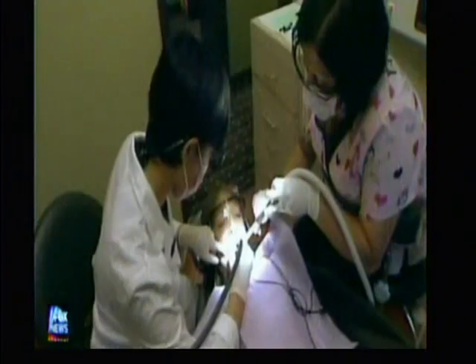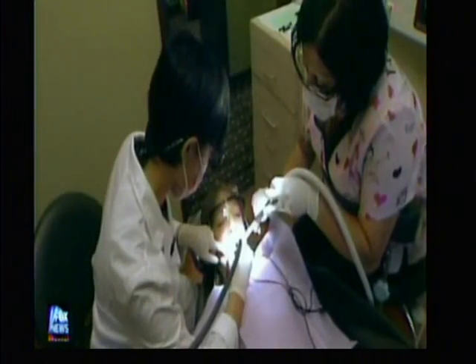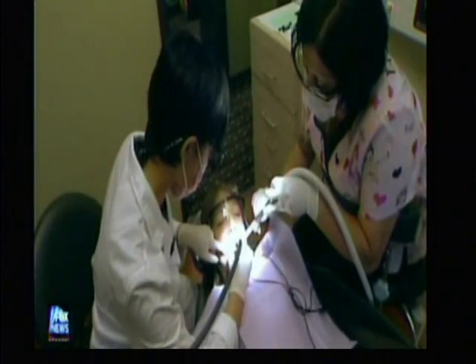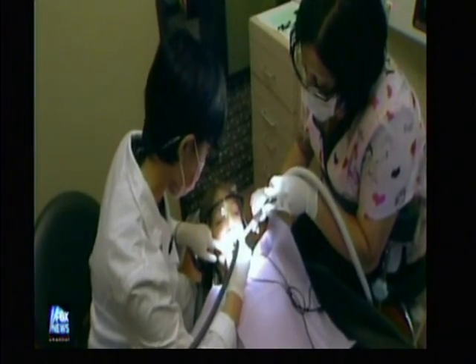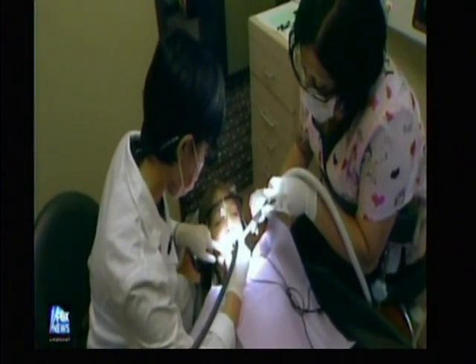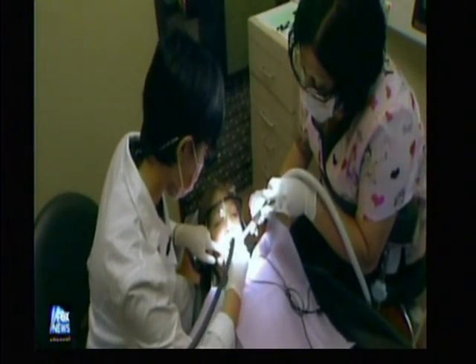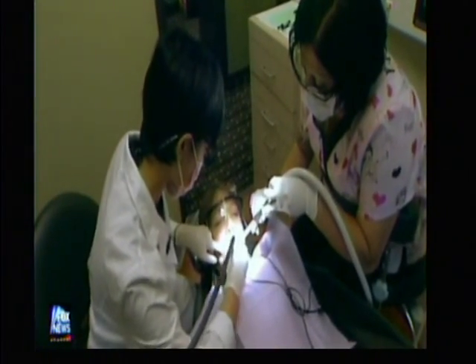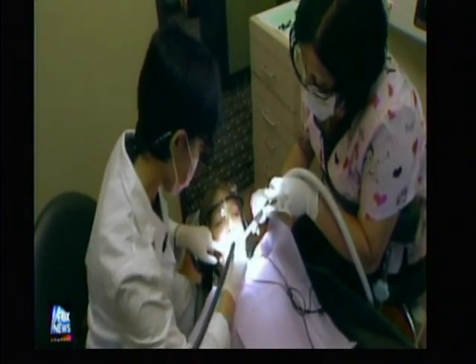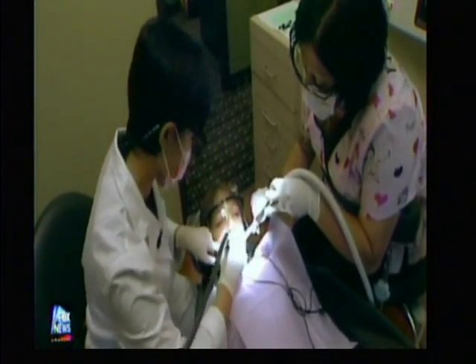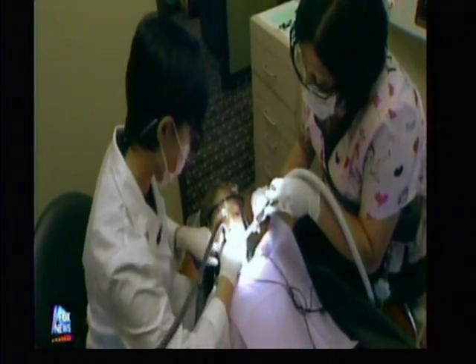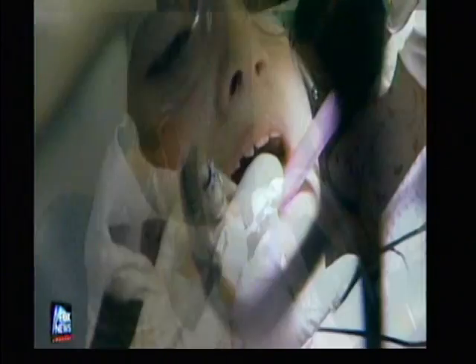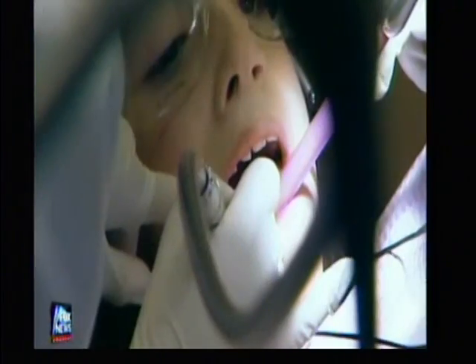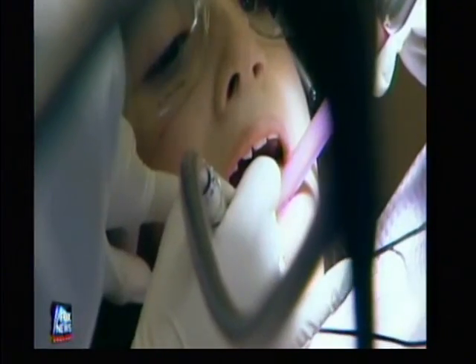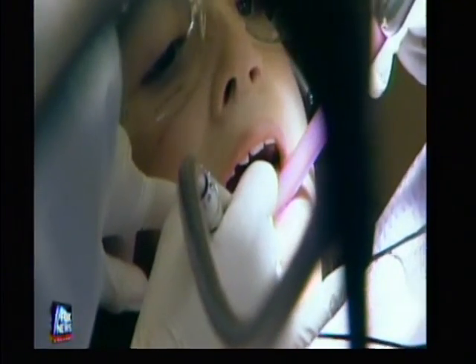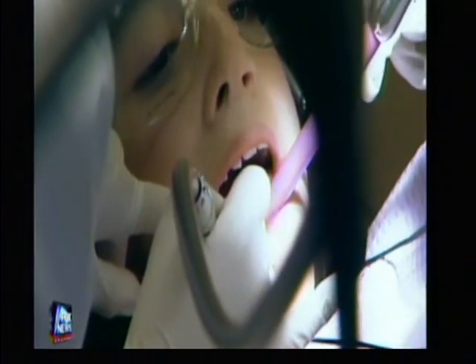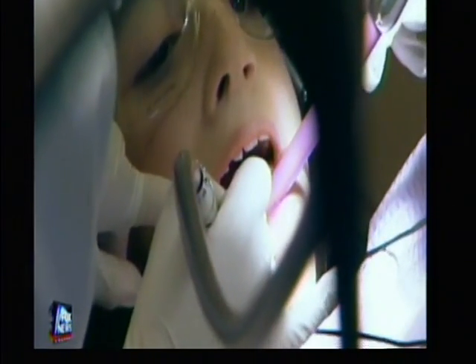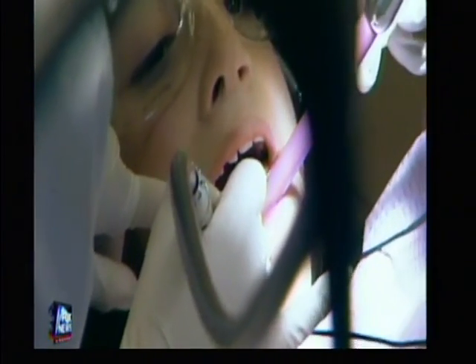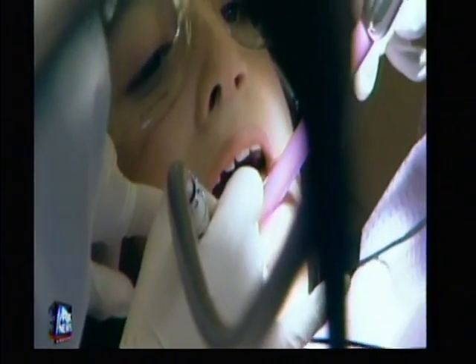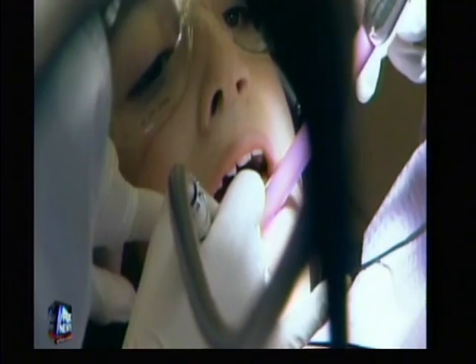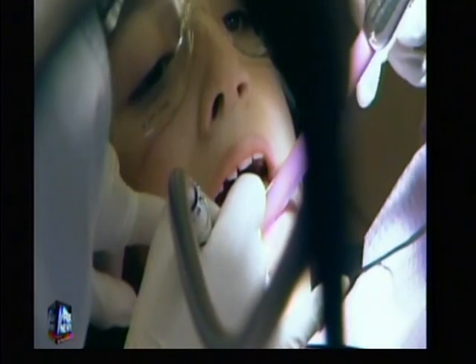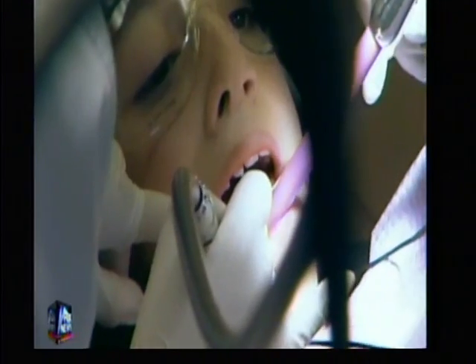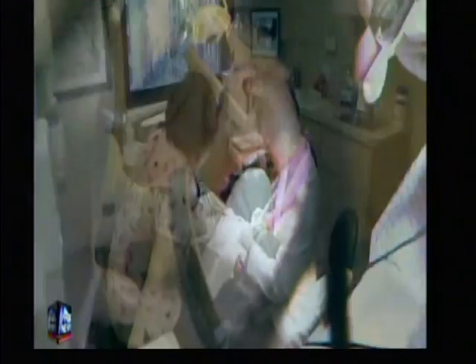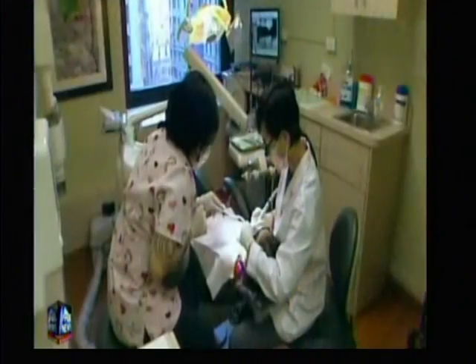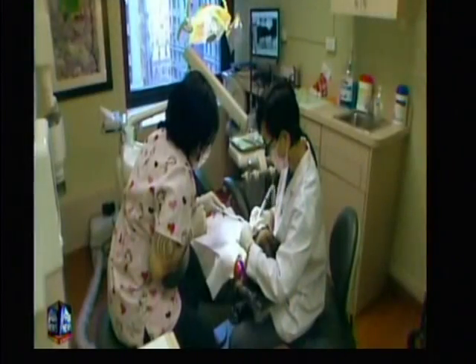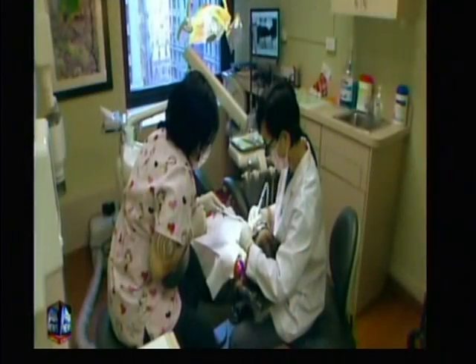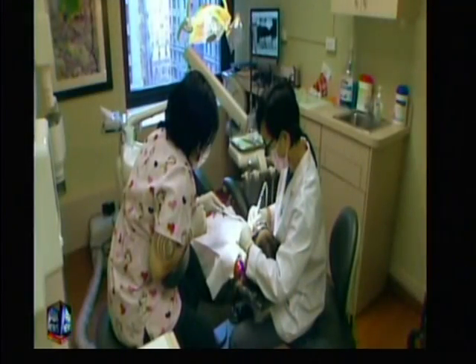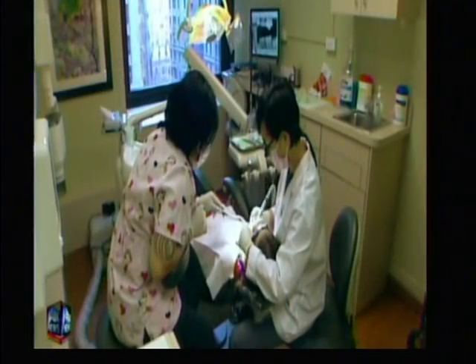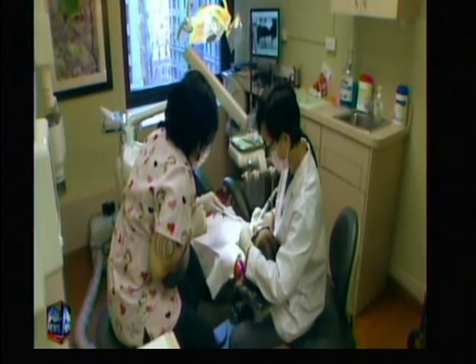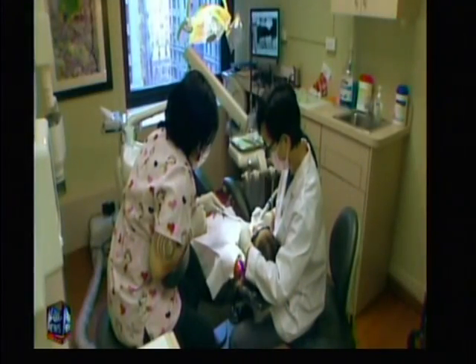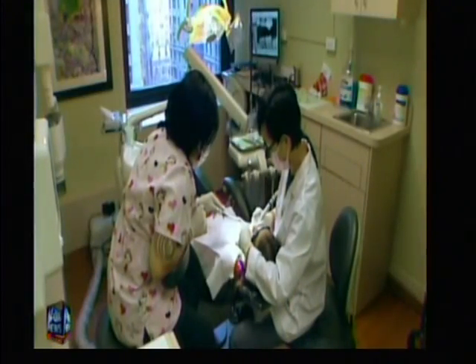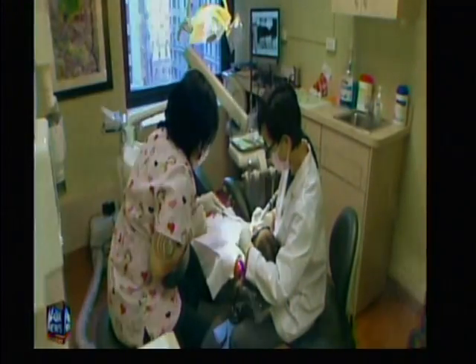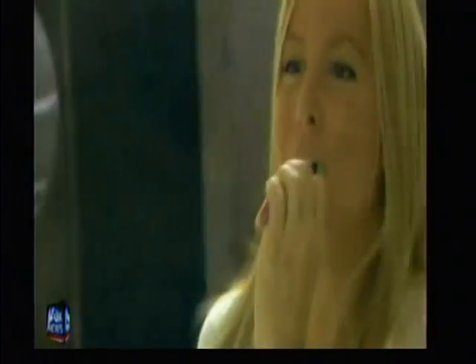It helps them to feel more comfortable coming to the dentist. The whole purpose of pediatric dentistry, I think, is to build confidence in children so they will bring that into adulthood.